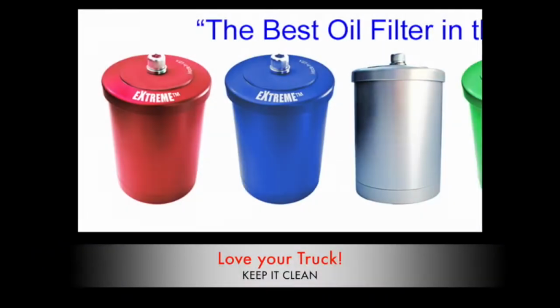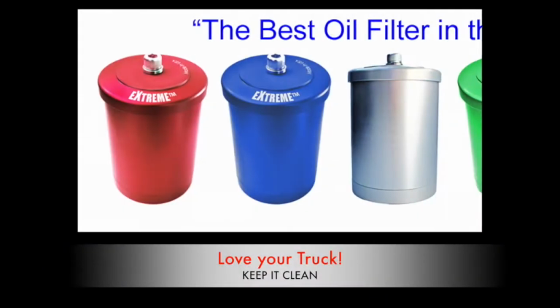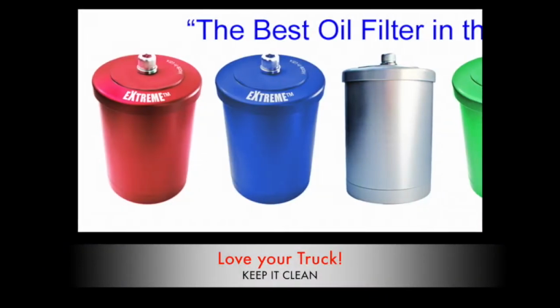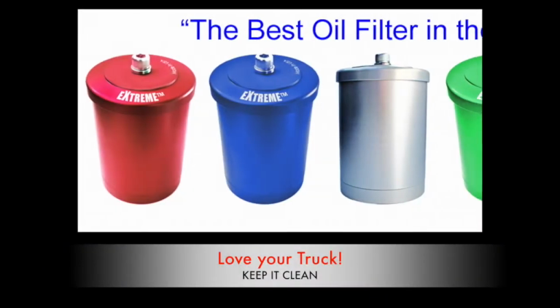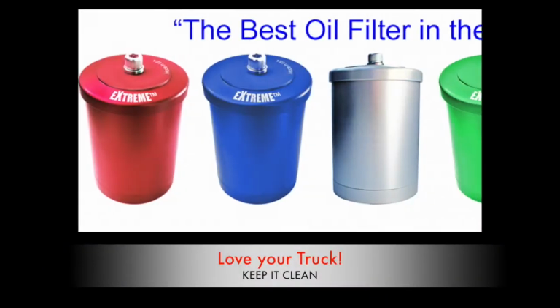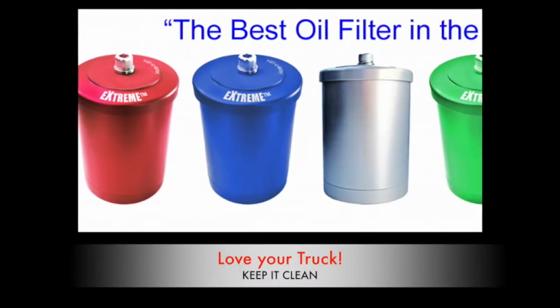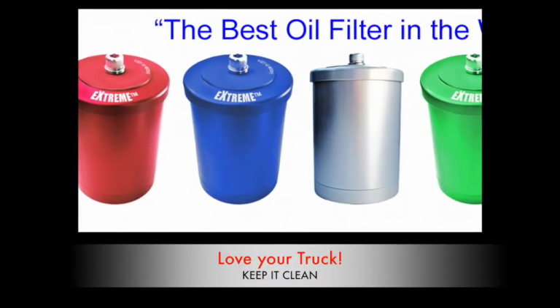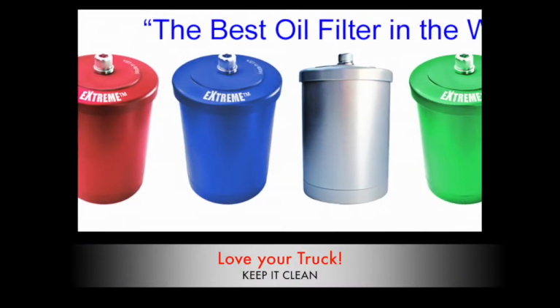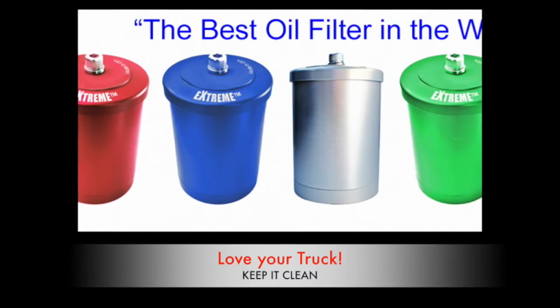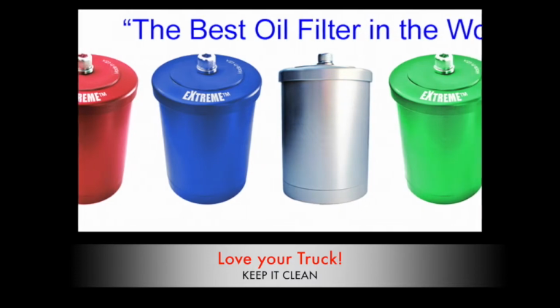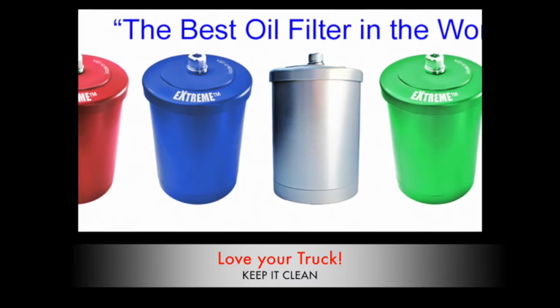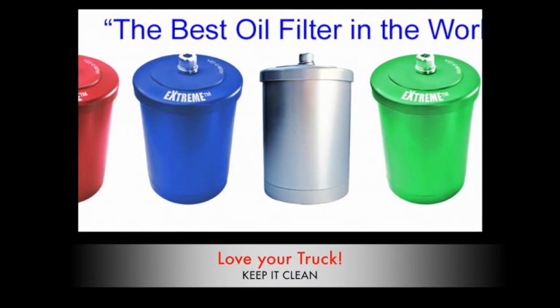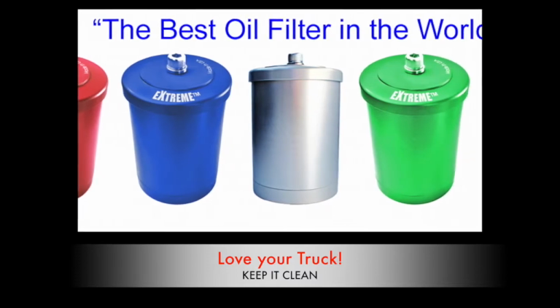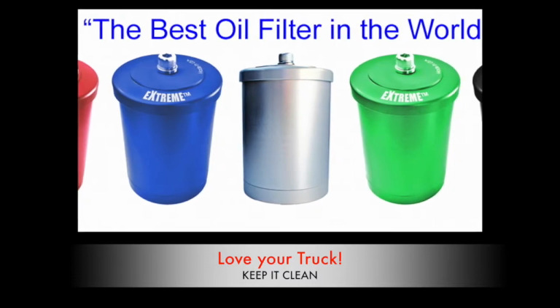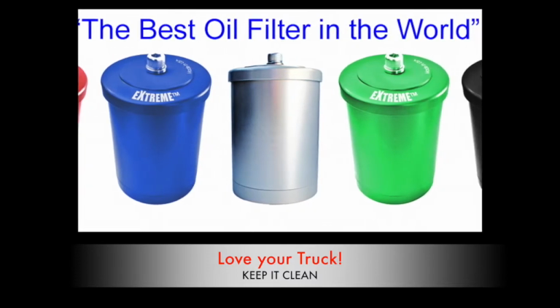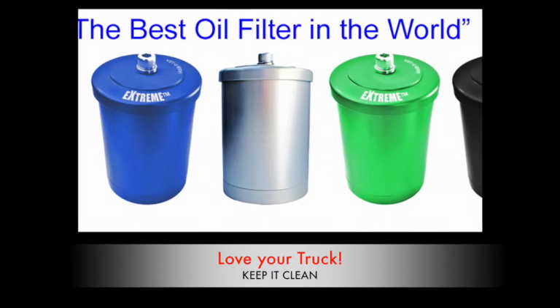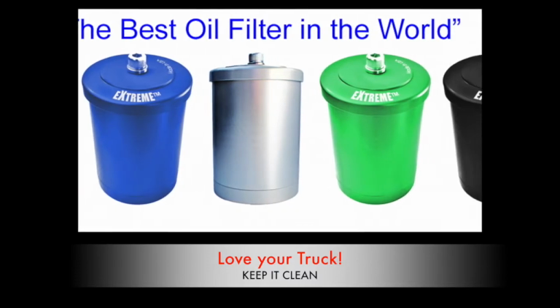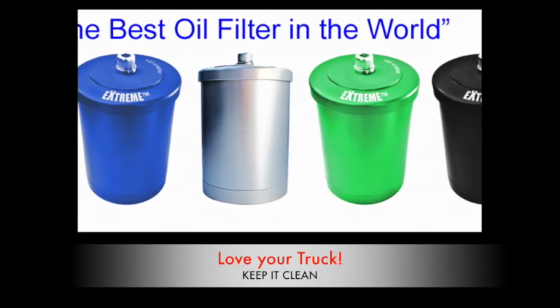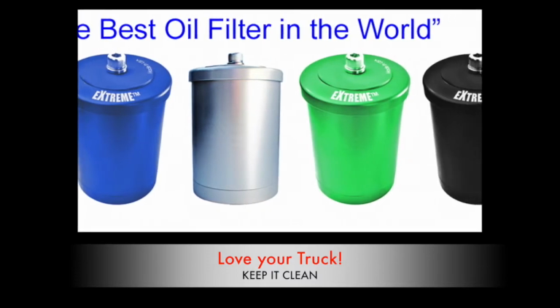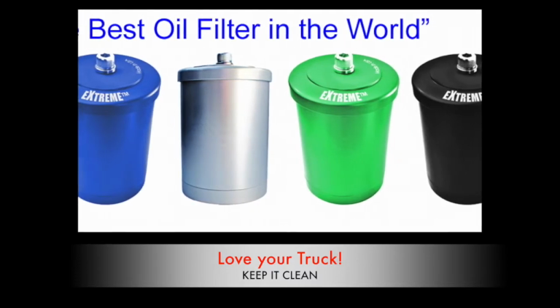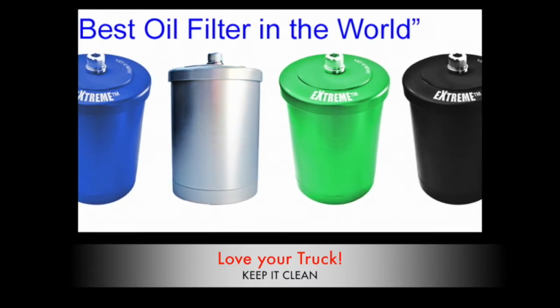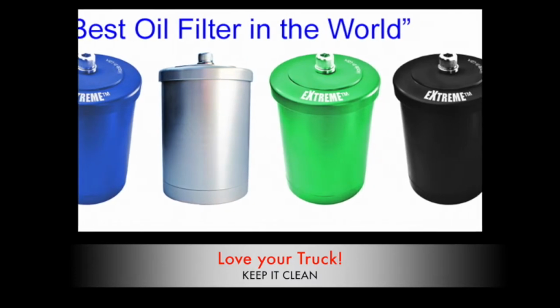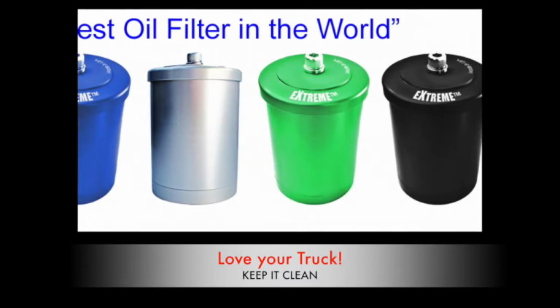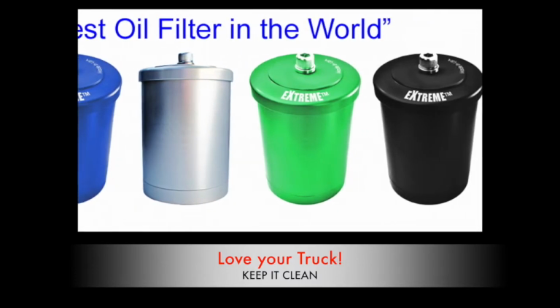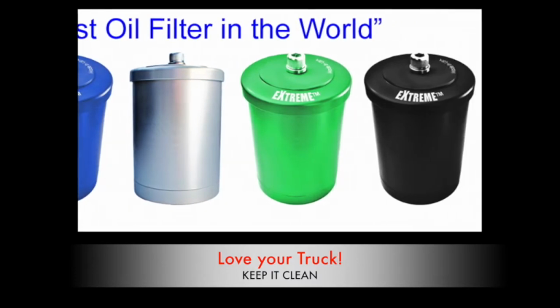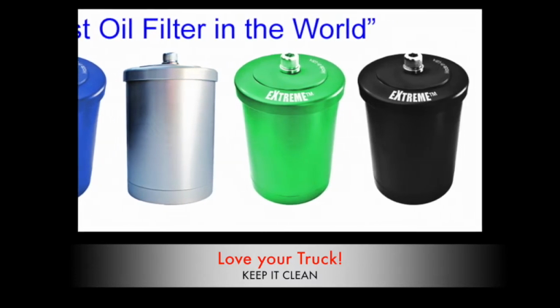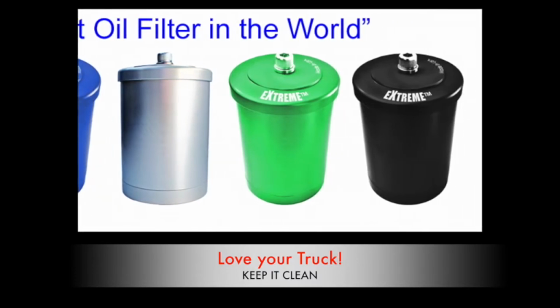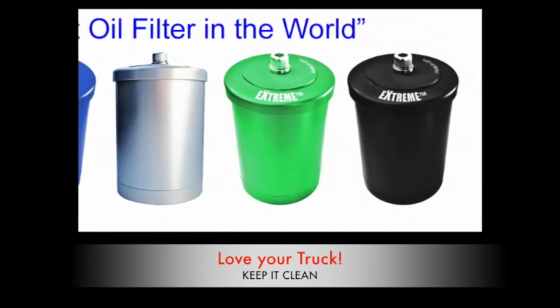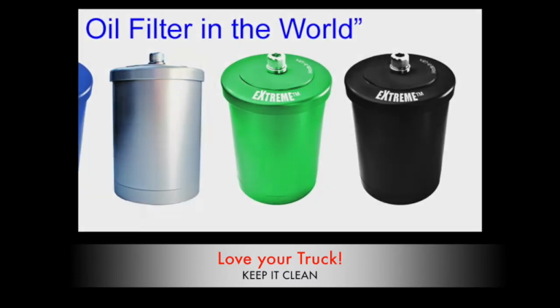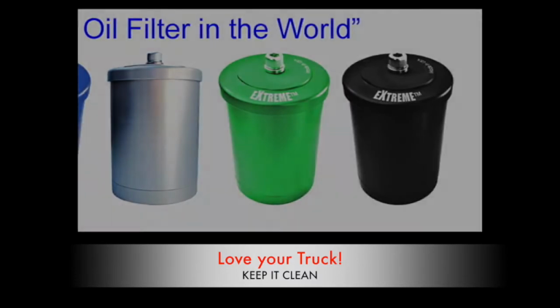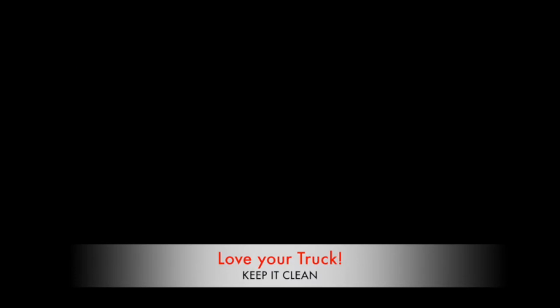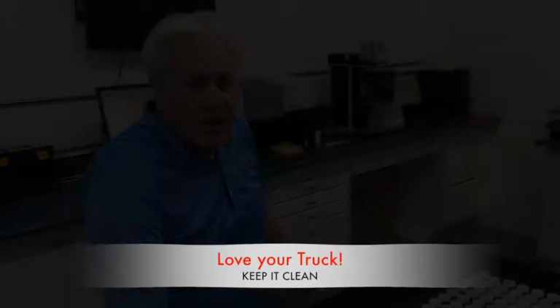Bypass oil filters can make a big difference in your oil, and extreme bypass oil filters are the best and can radically increase the life of your engine.